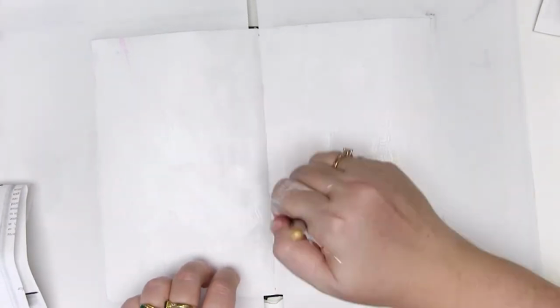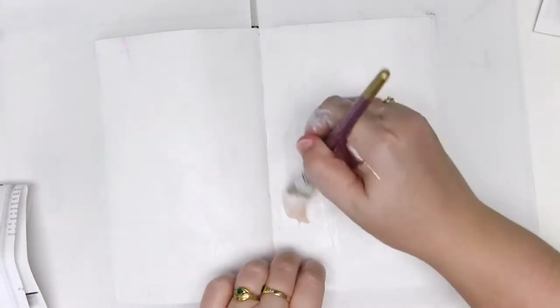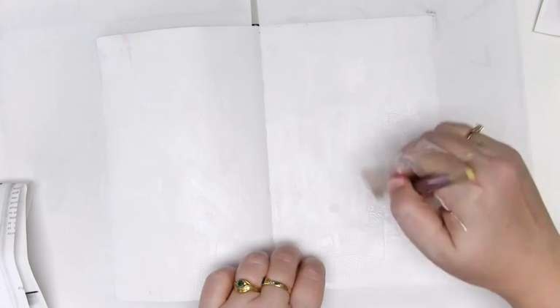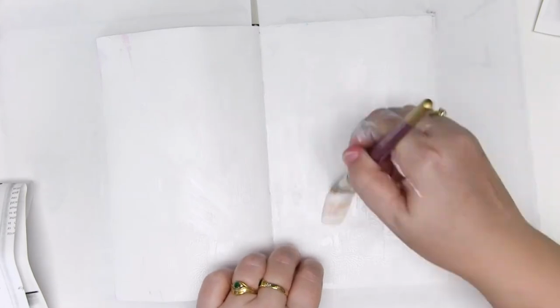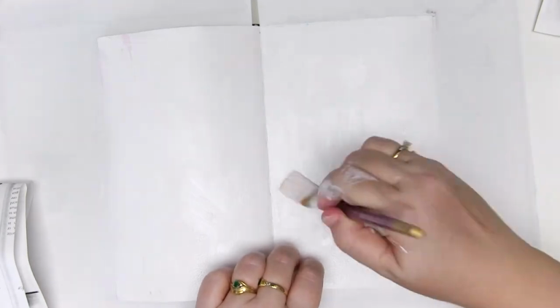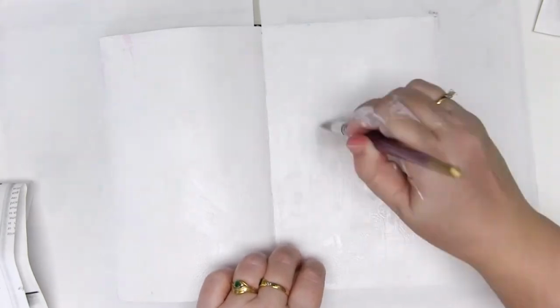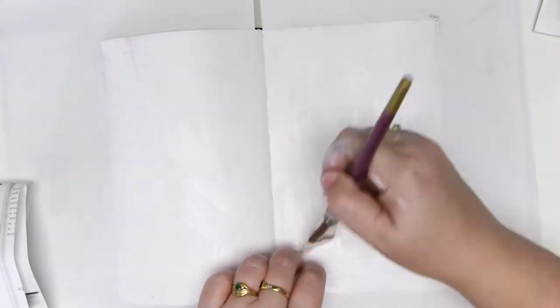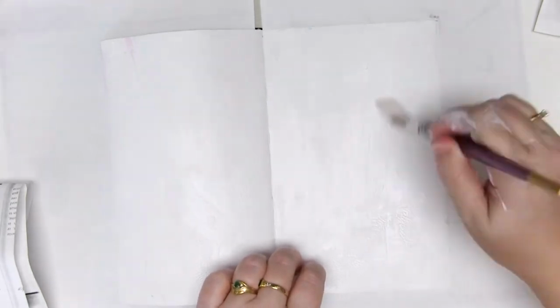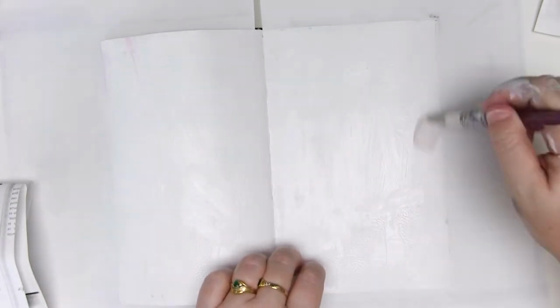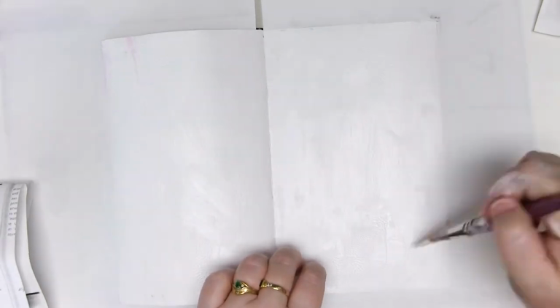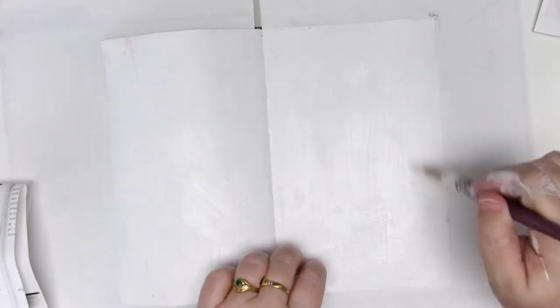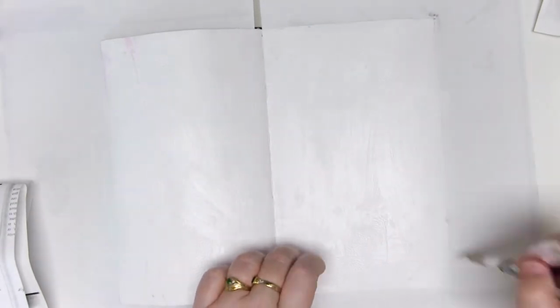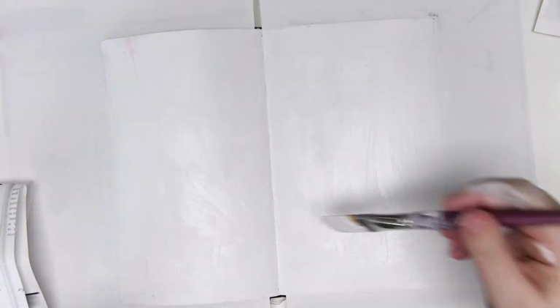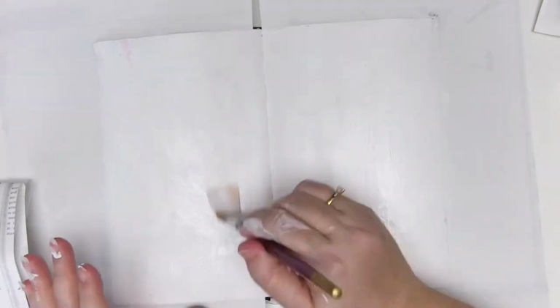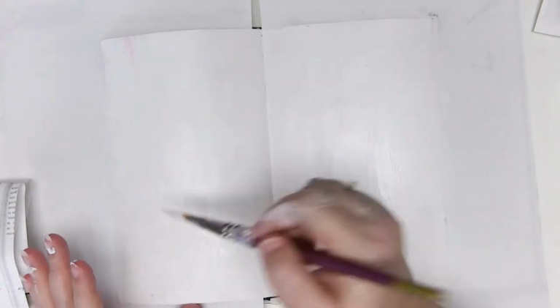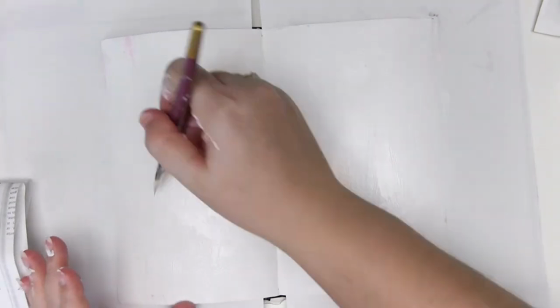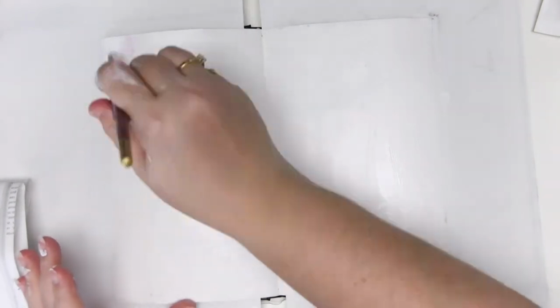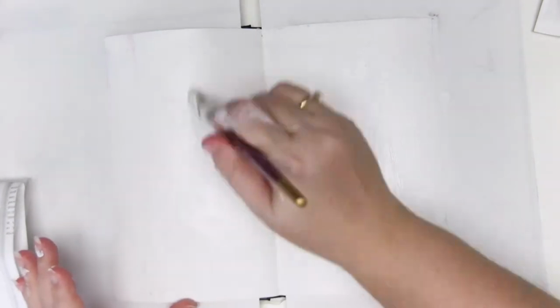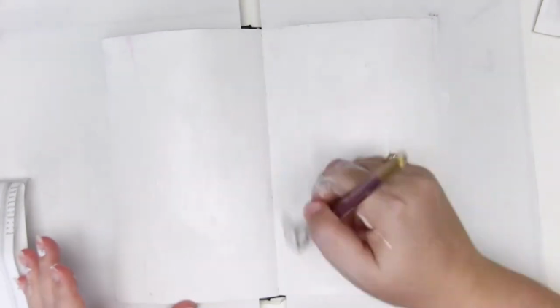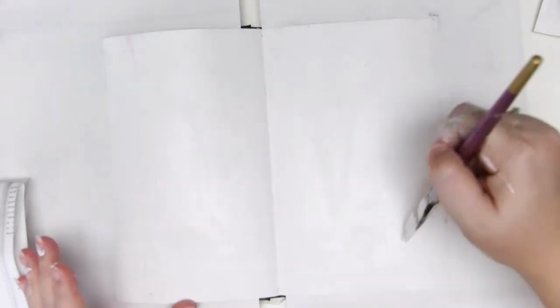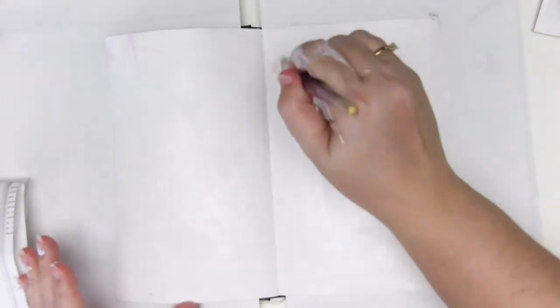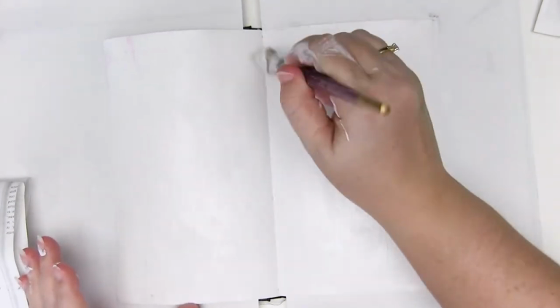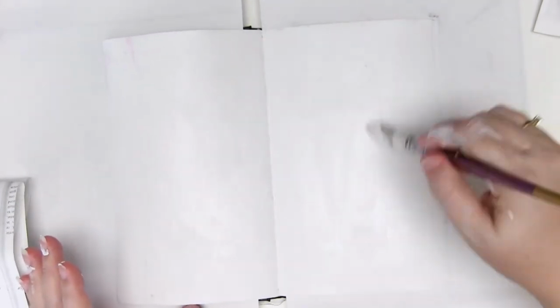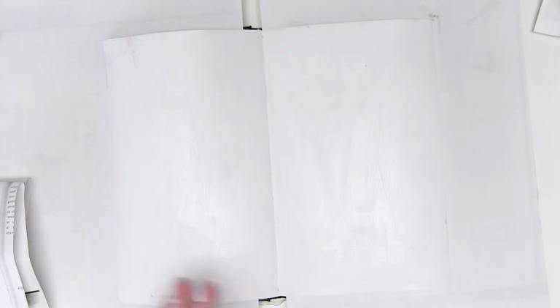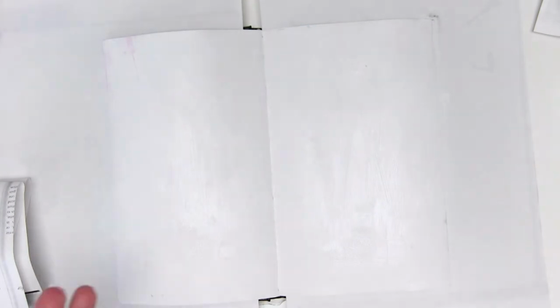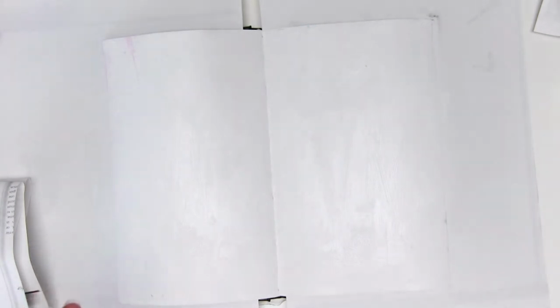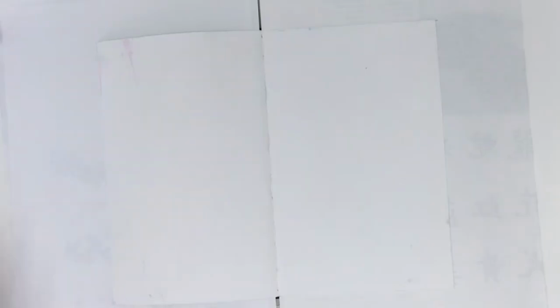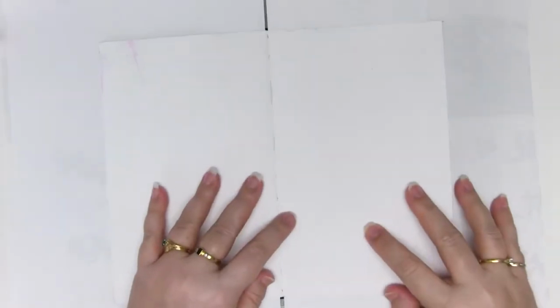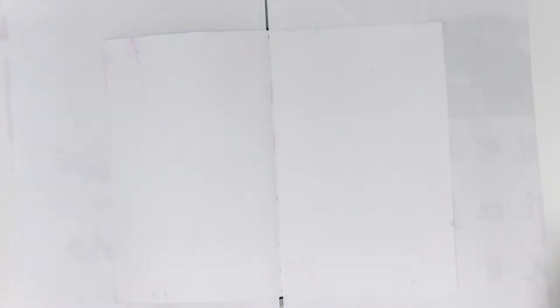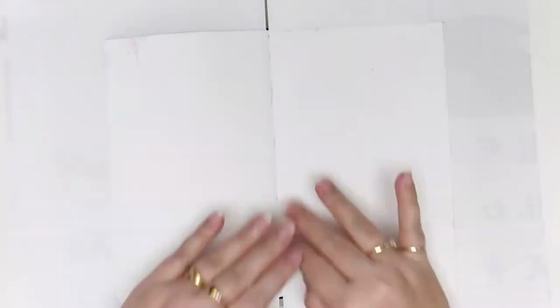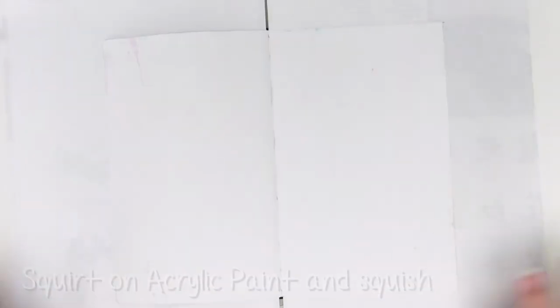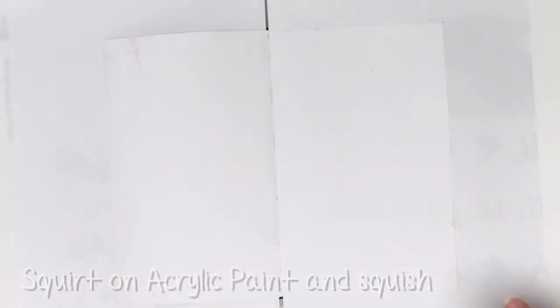In the middle where I know I'm going to add my images I'm just flattening that texture out a little so I've got a smooth surface to add my rub-ons onto.